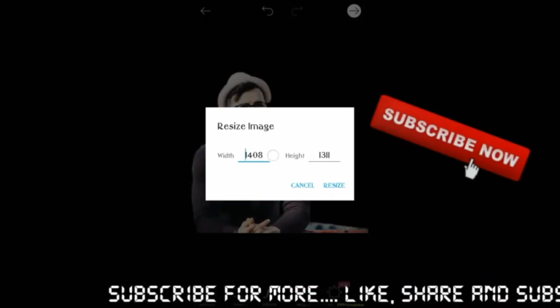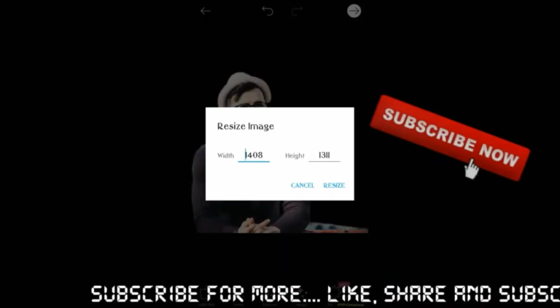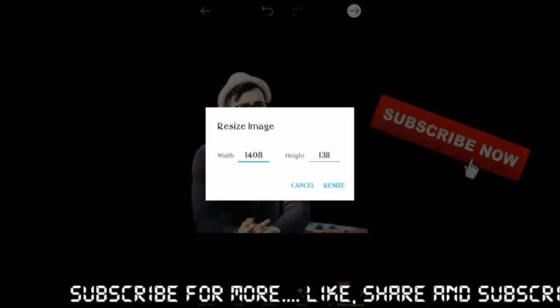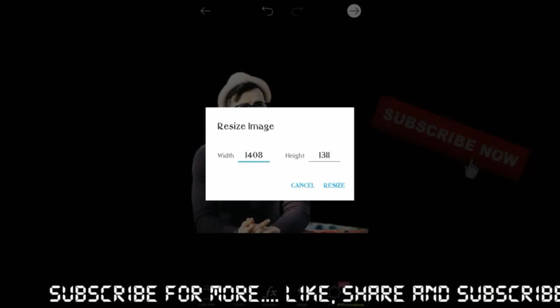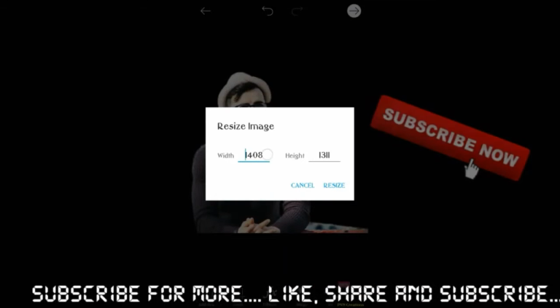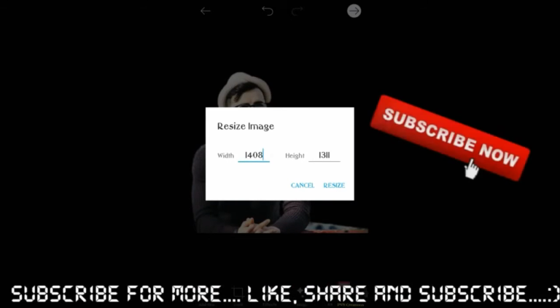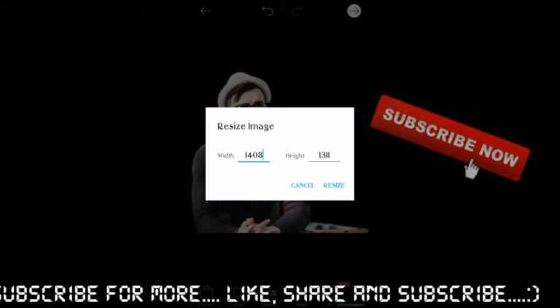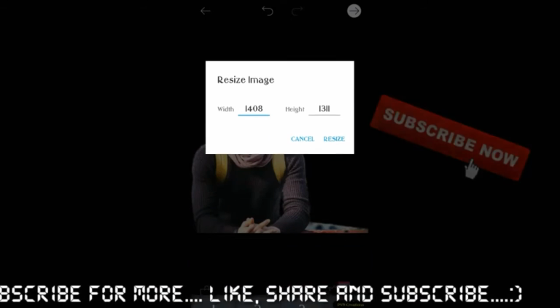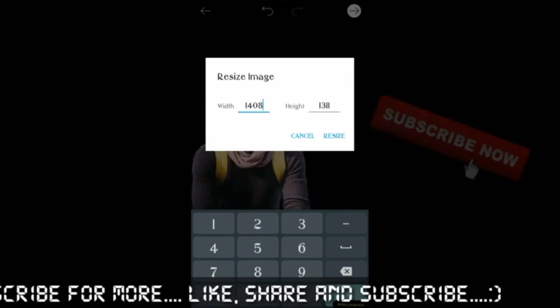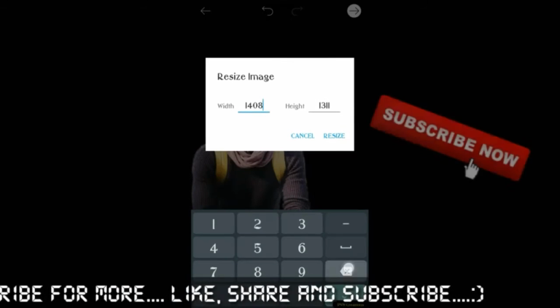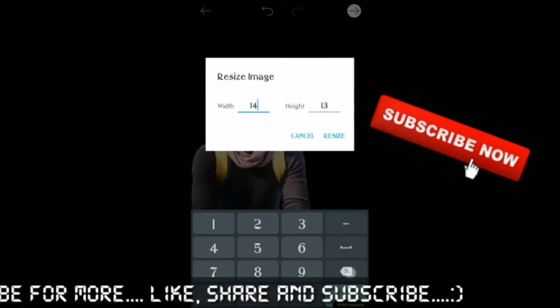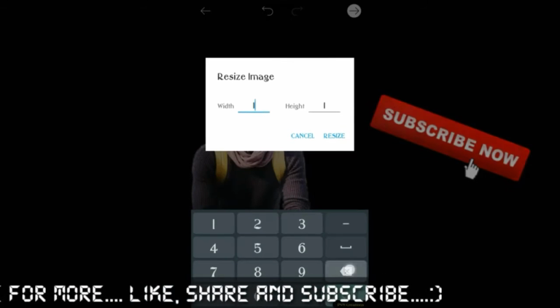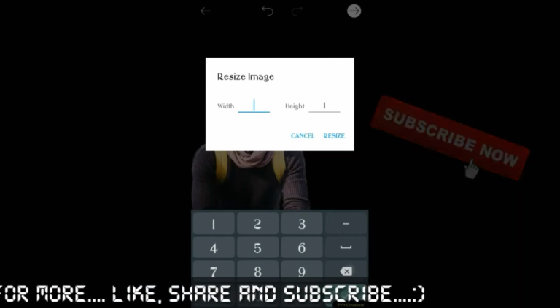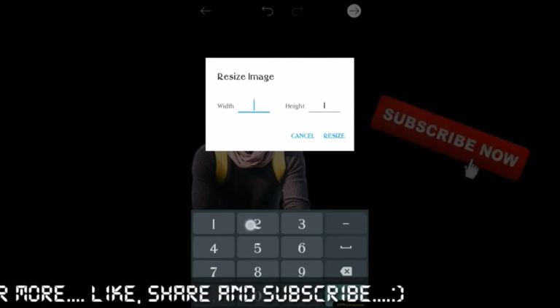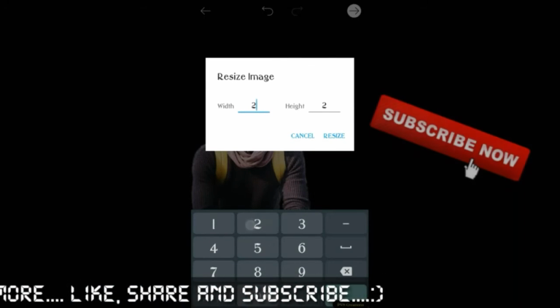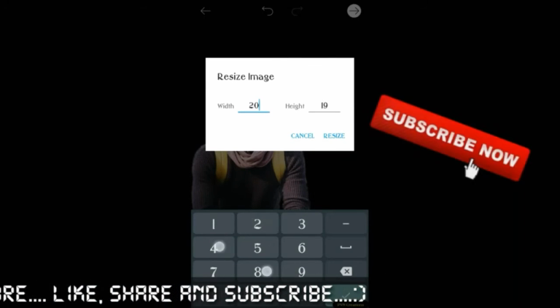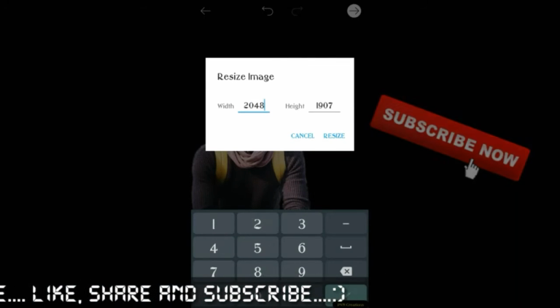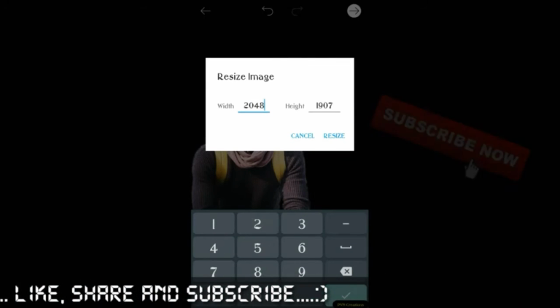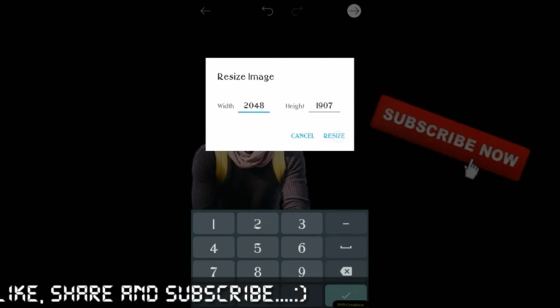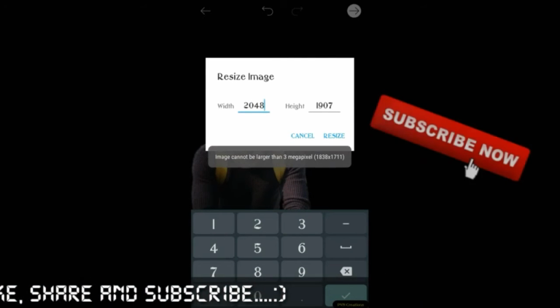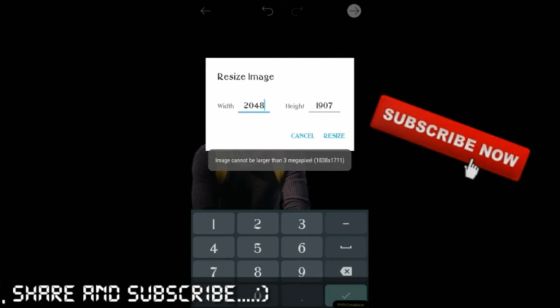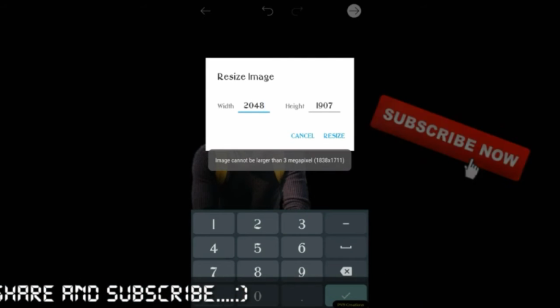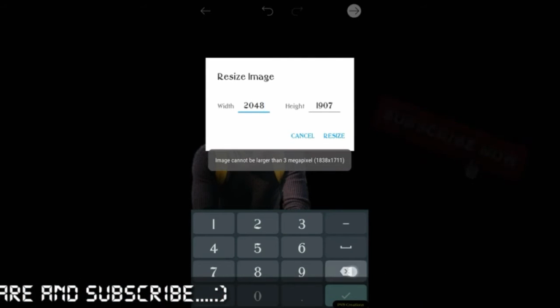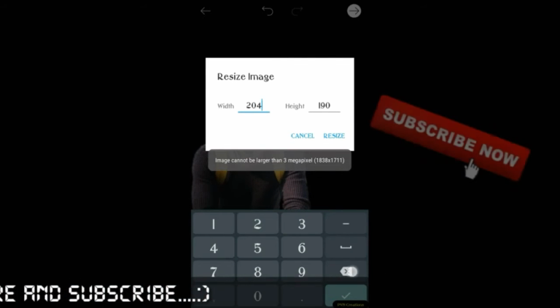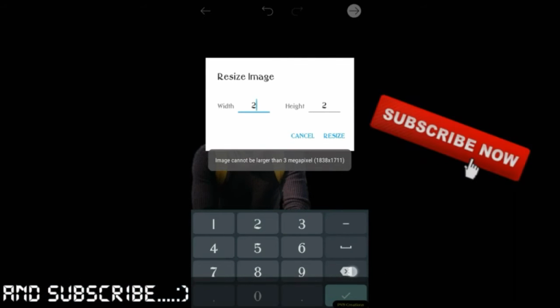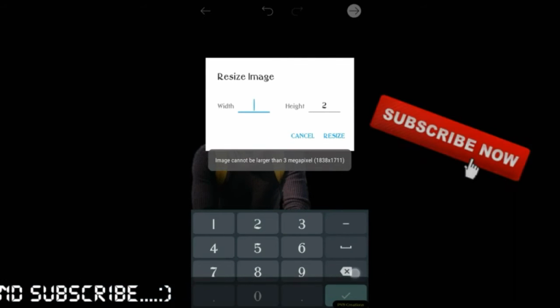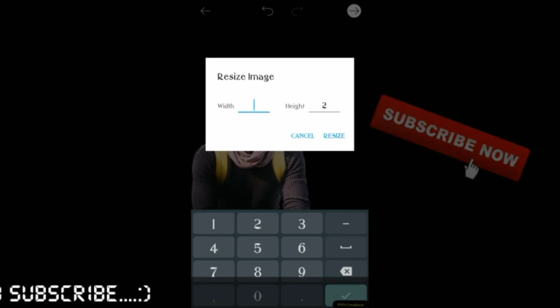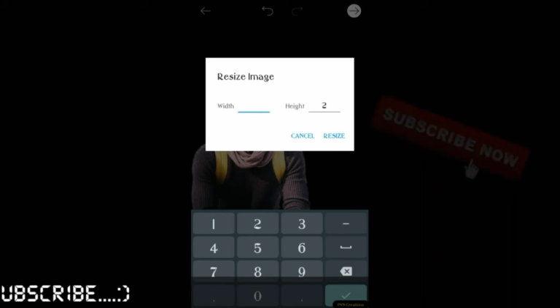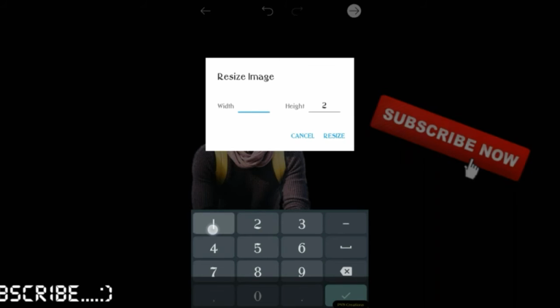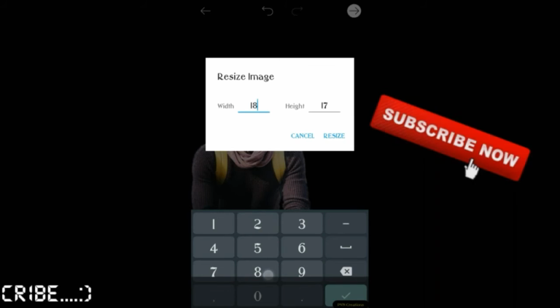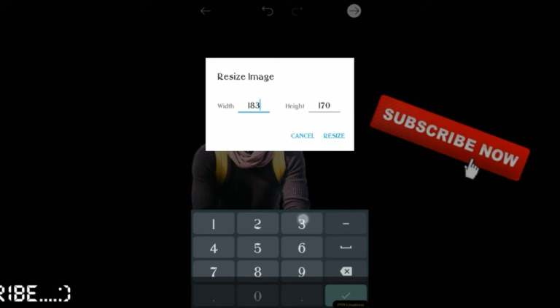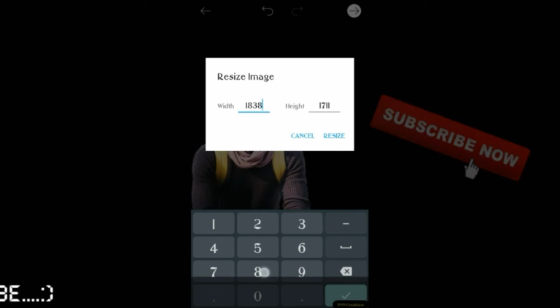Okay guys, if you like our video, please do subscribe. See you in the next video. I'm Kale, thank you.